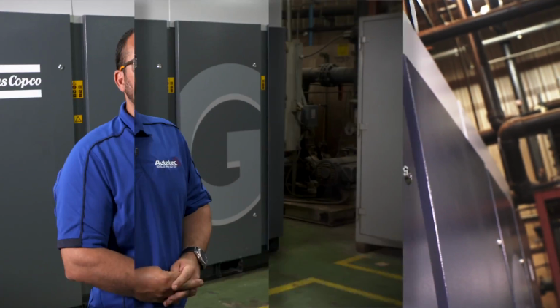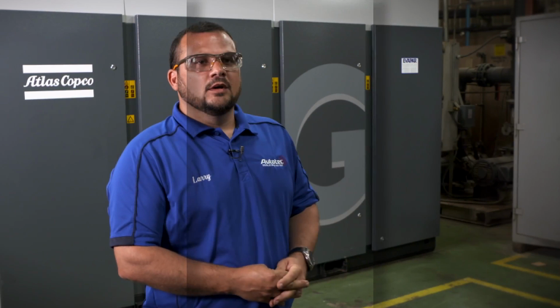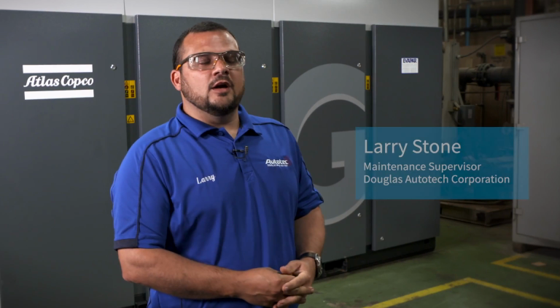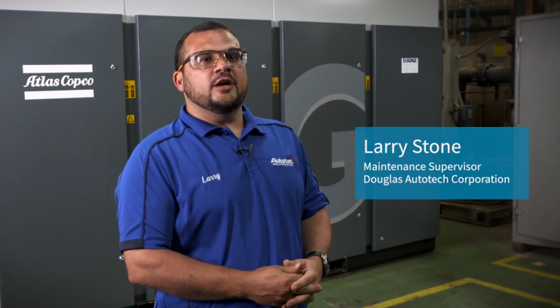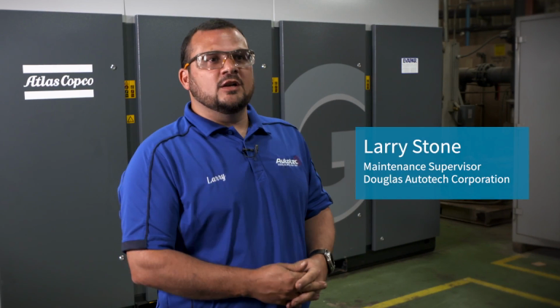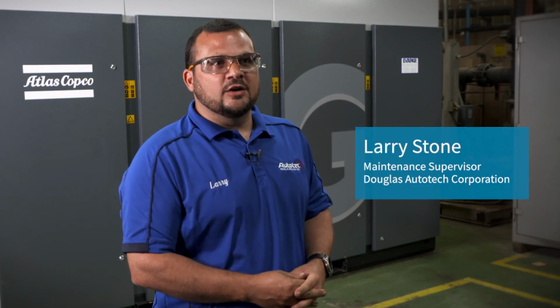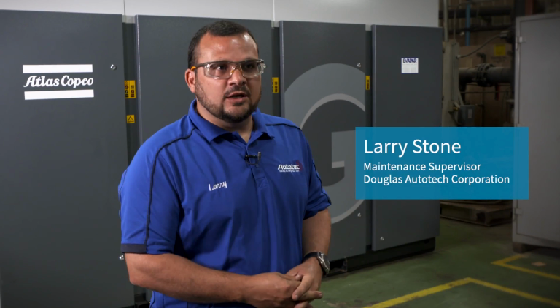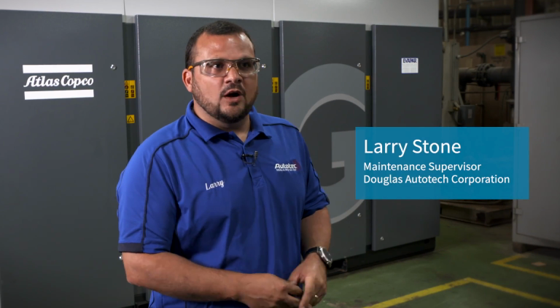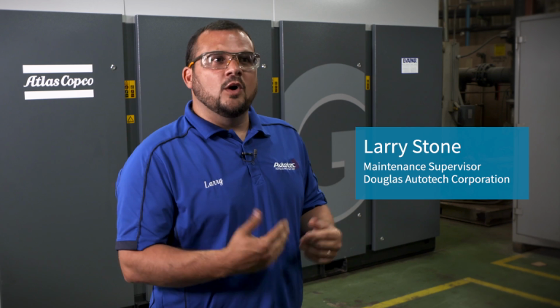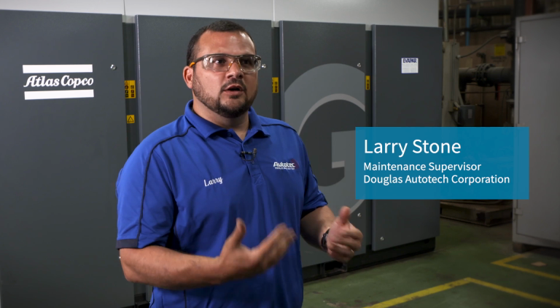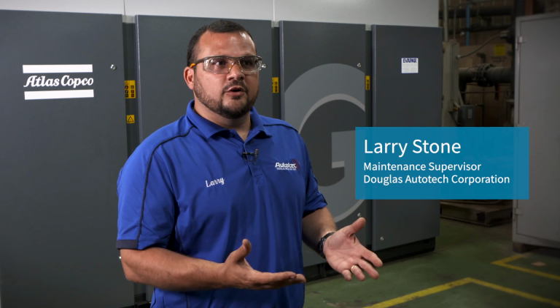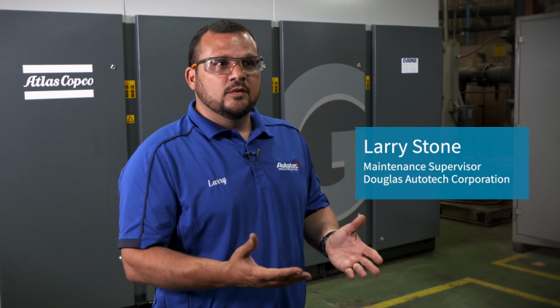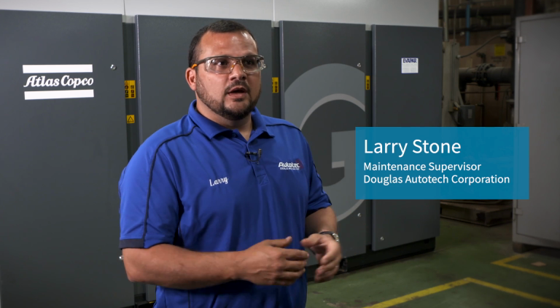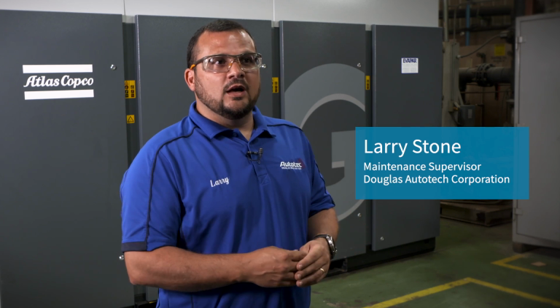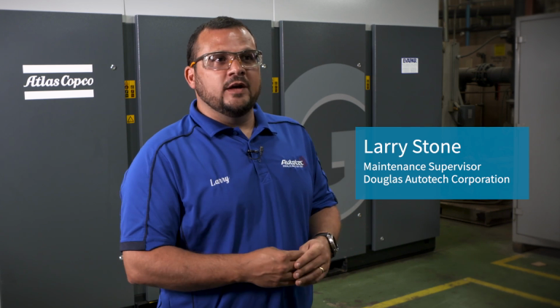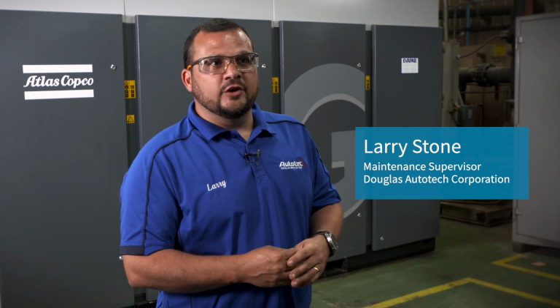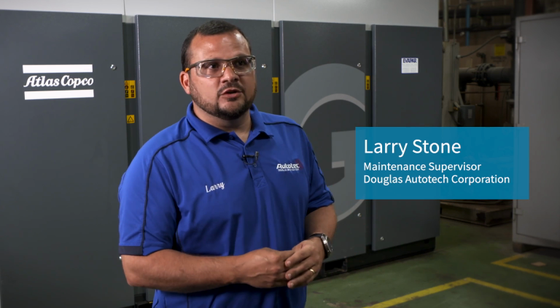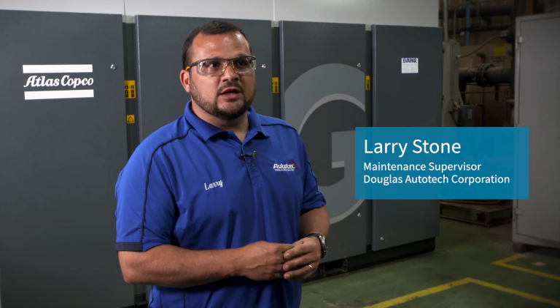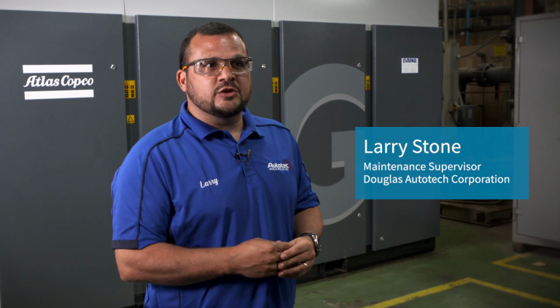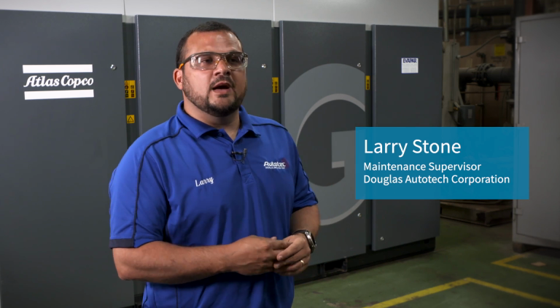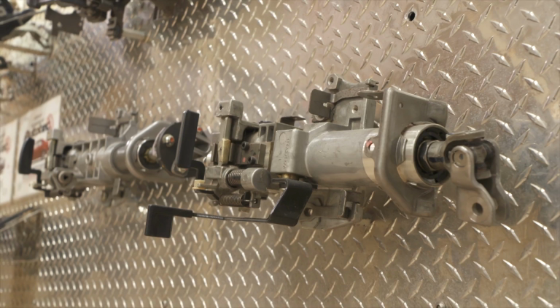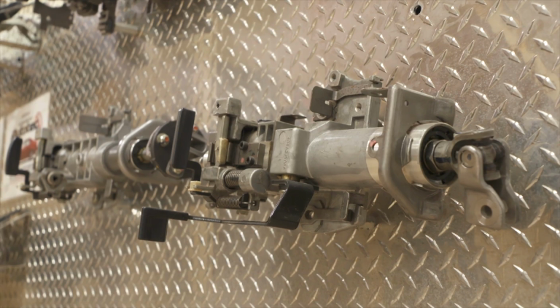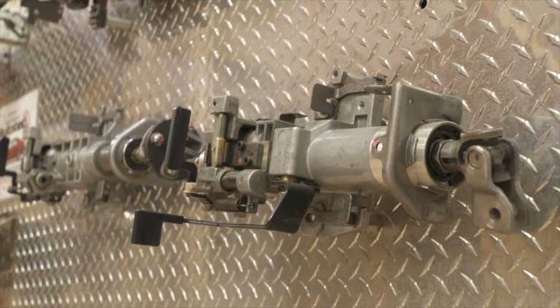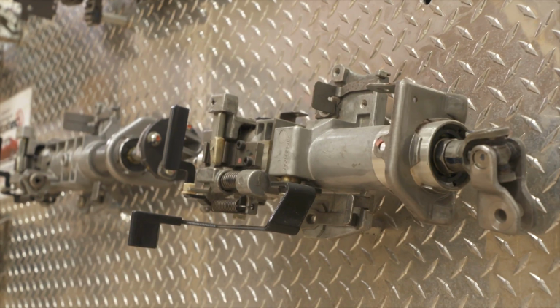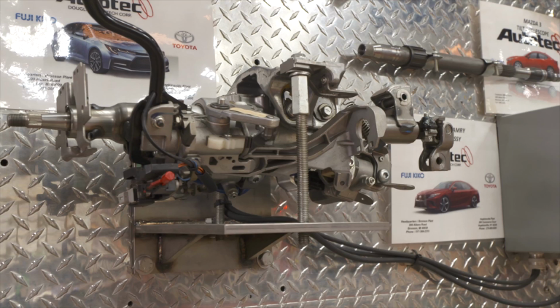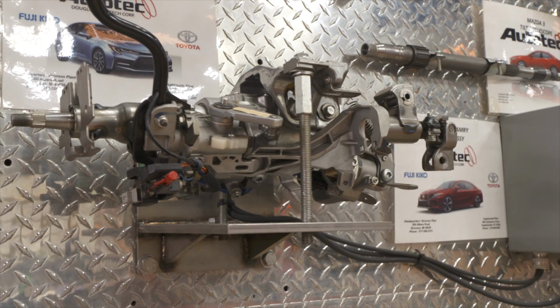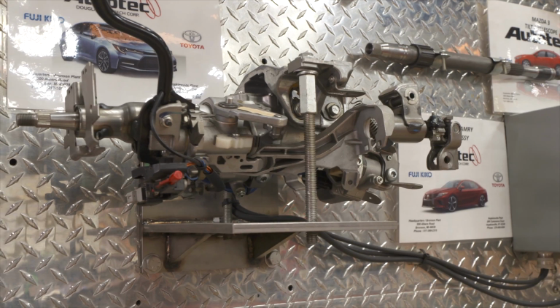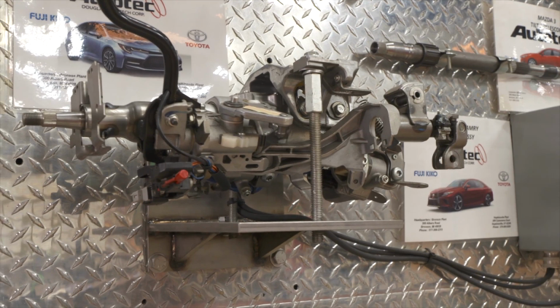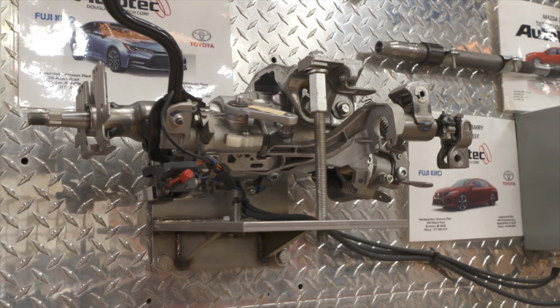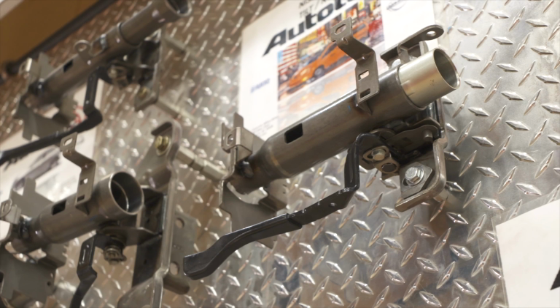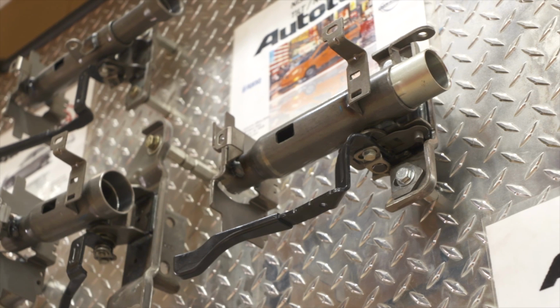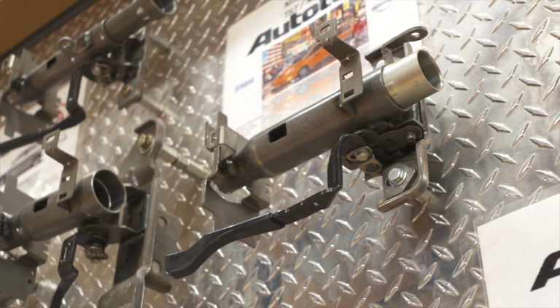Here at Douglas Auto Tech, we are the world leader in vehicle directional technology. We make steering columns for all types of vehicles around the world.